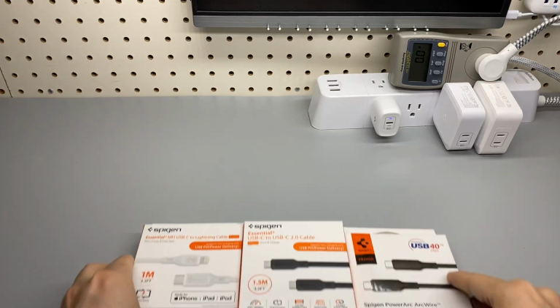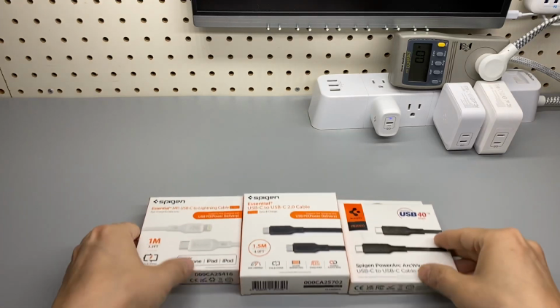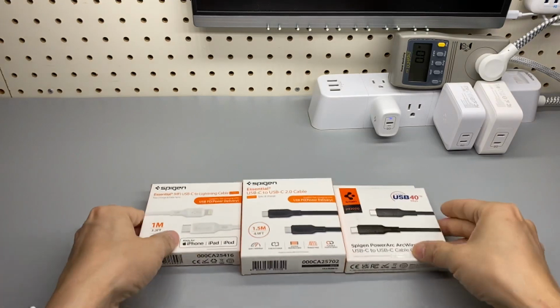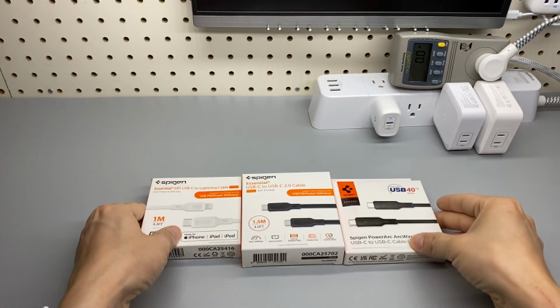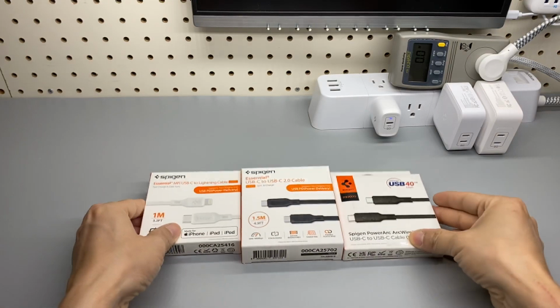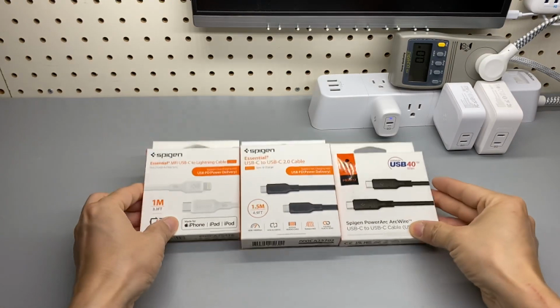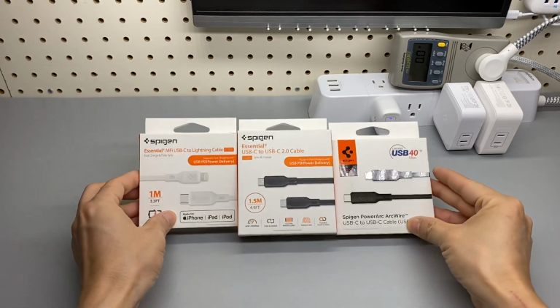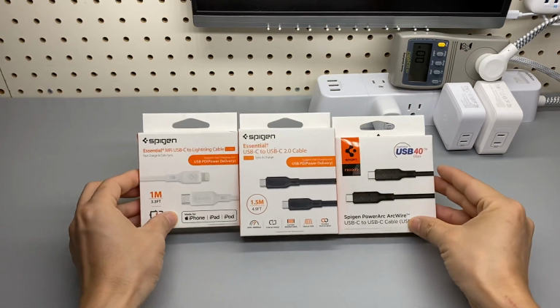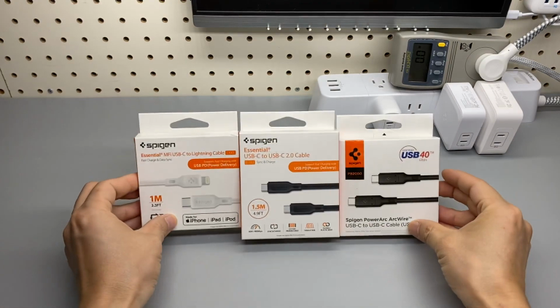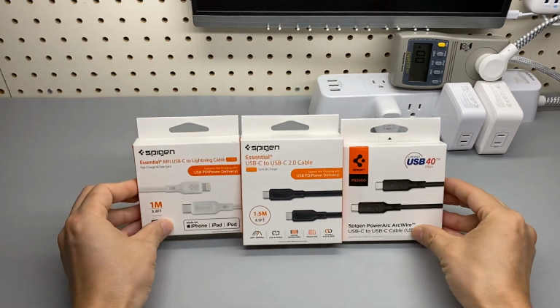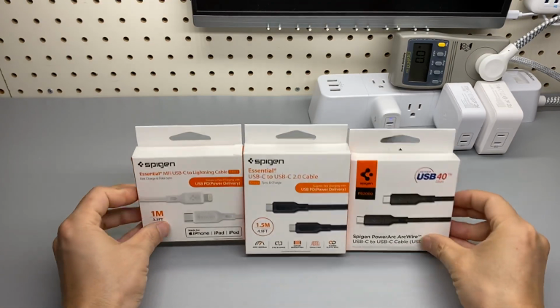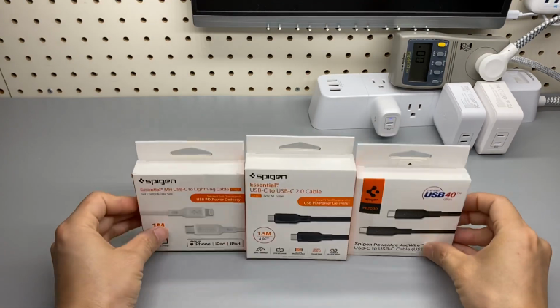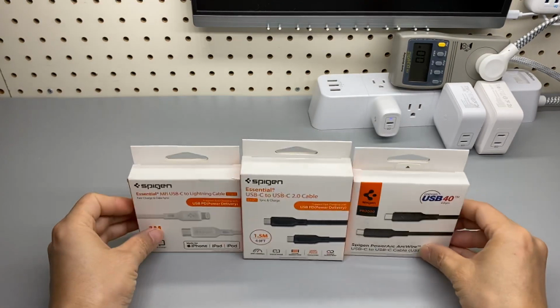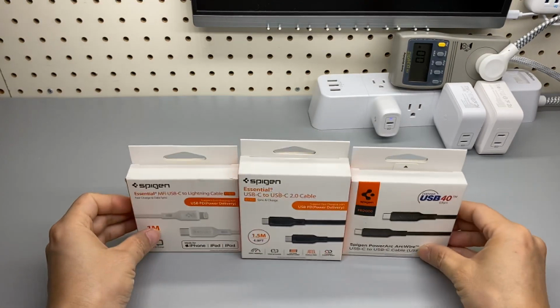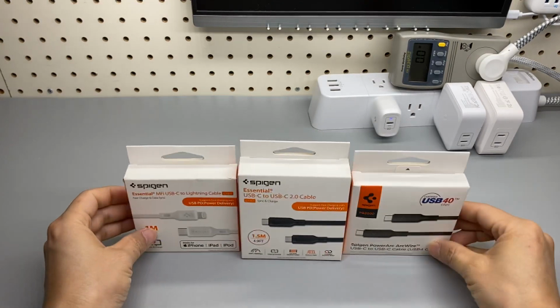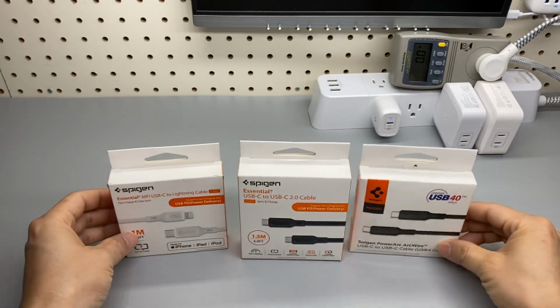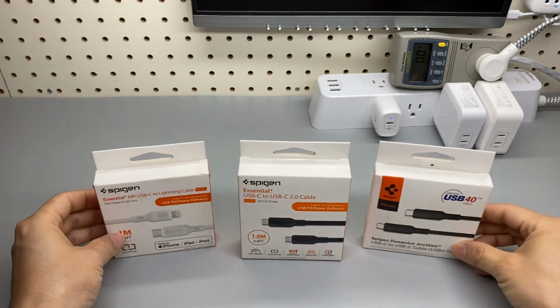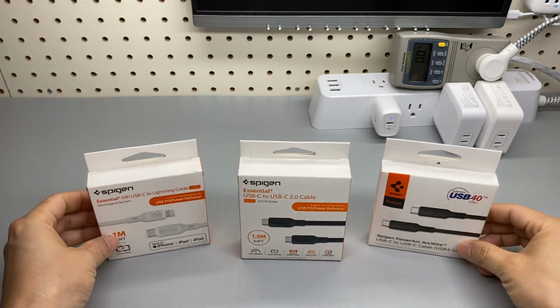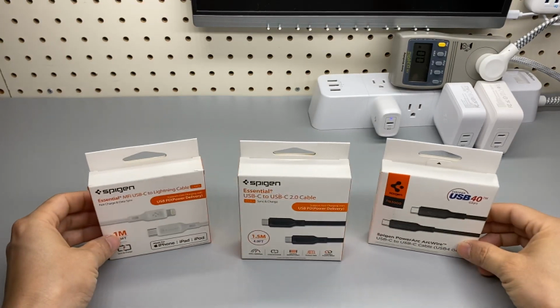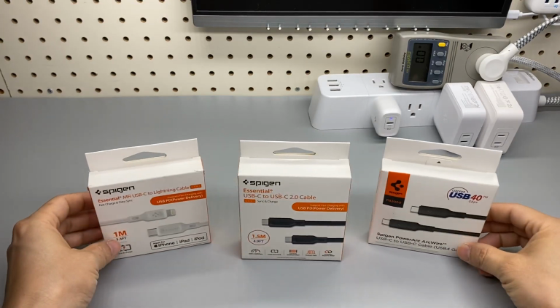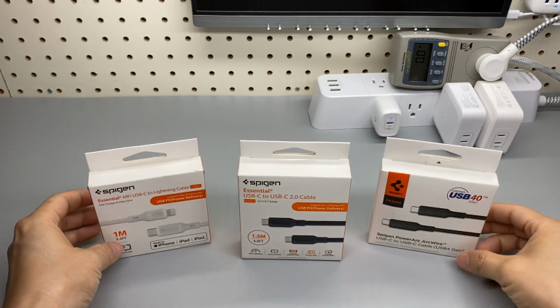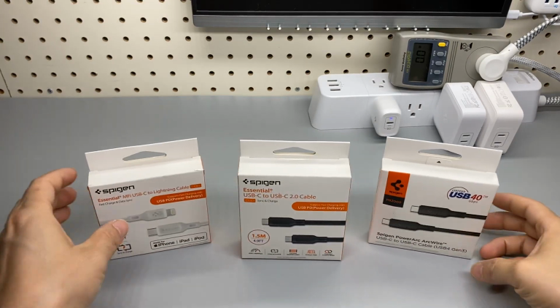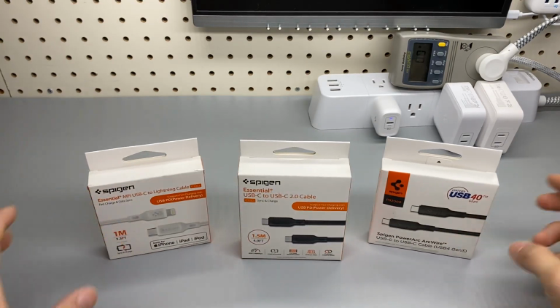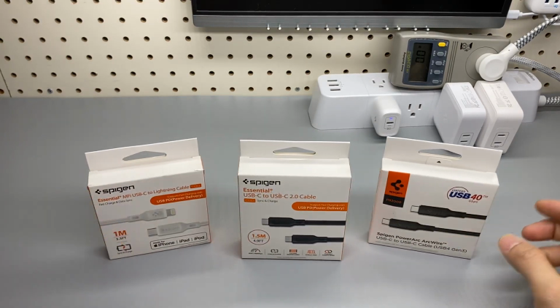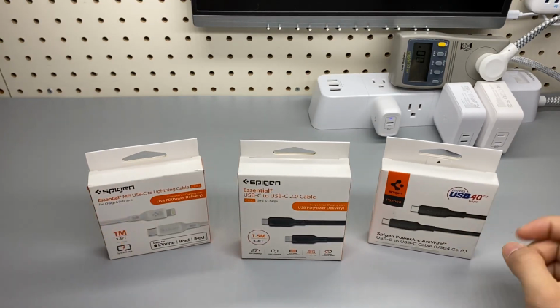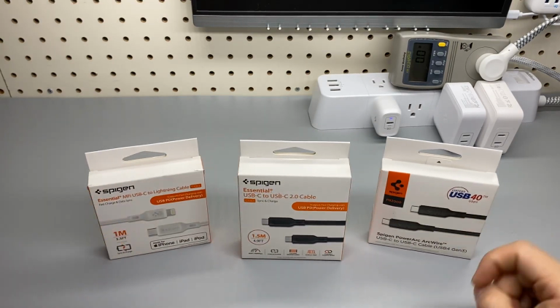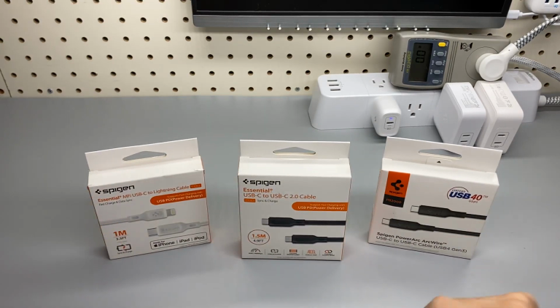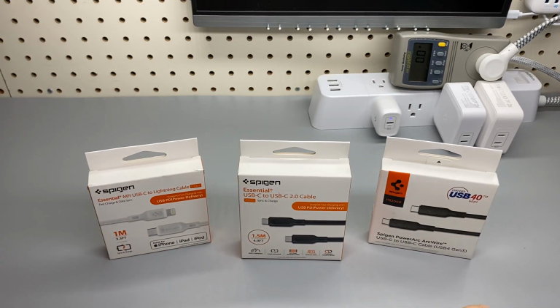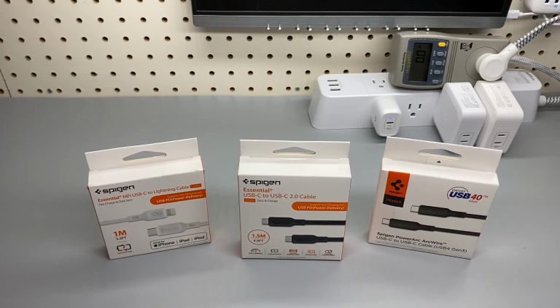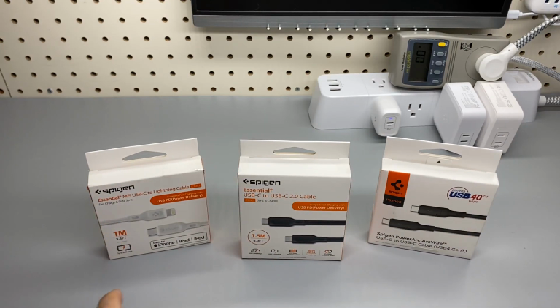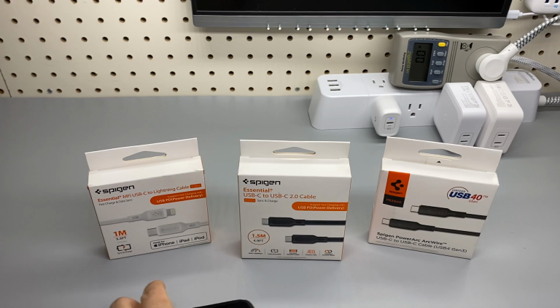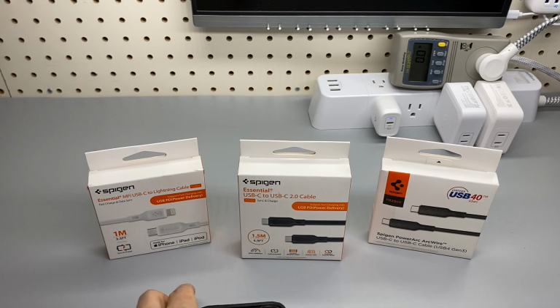For Apple and Android users, how do you pick the right cable for your device?